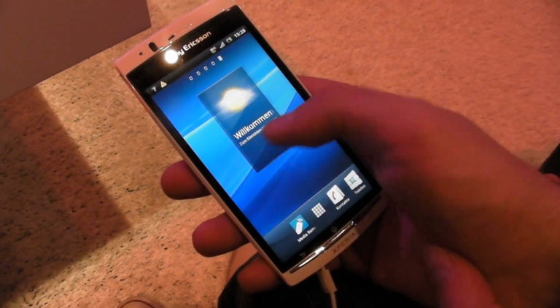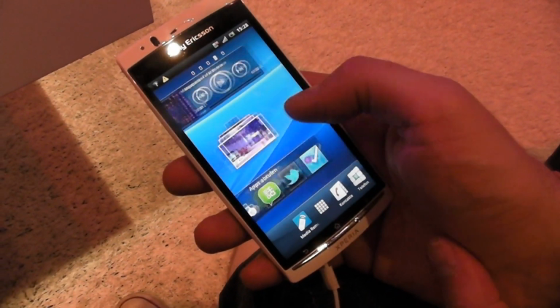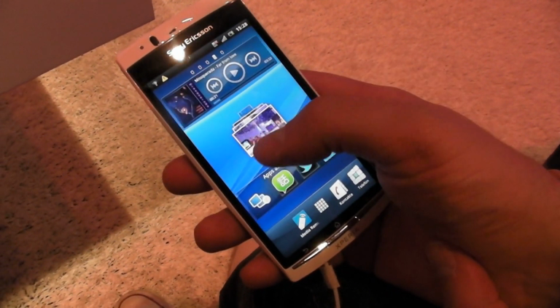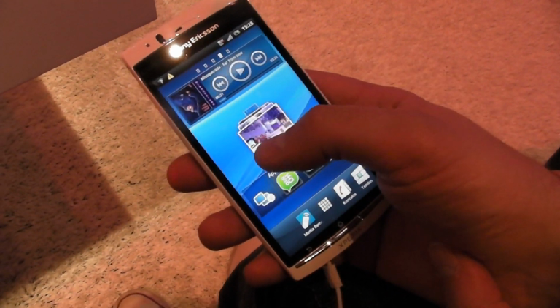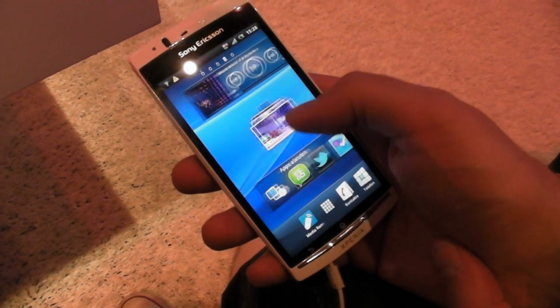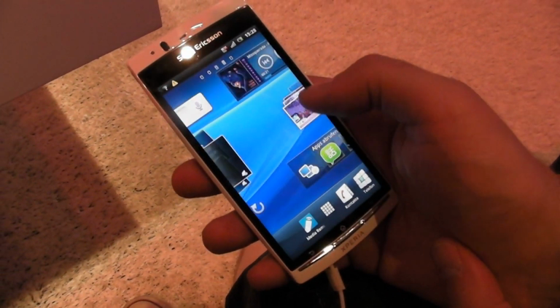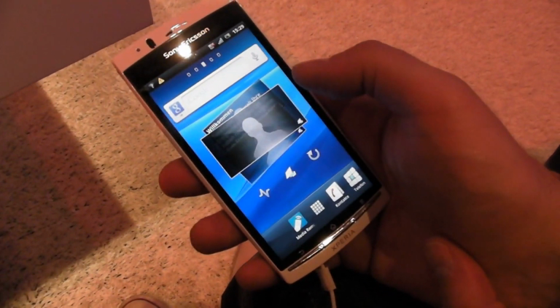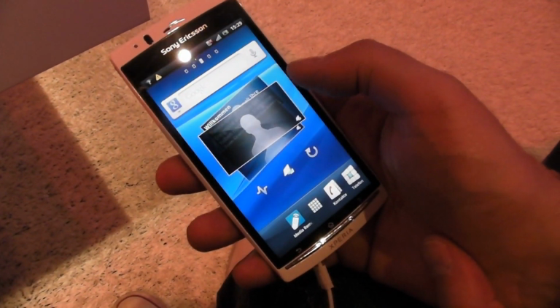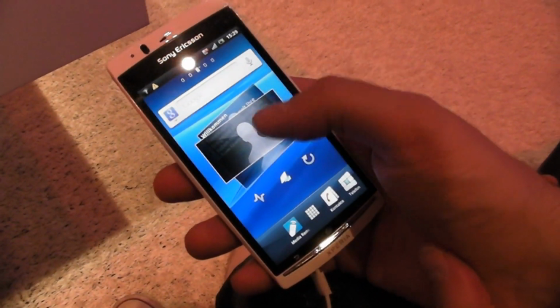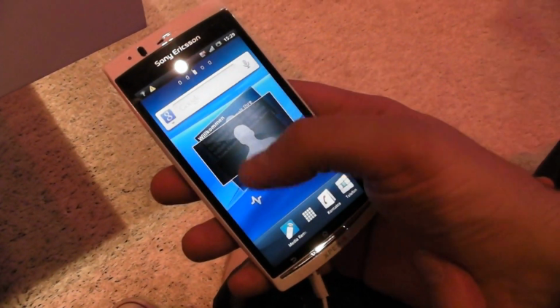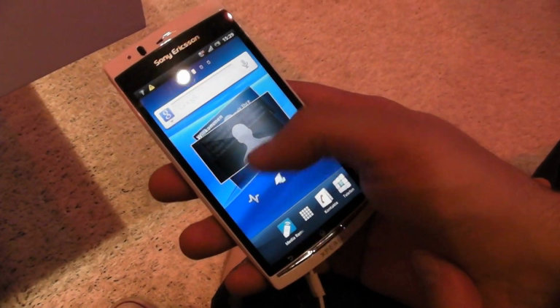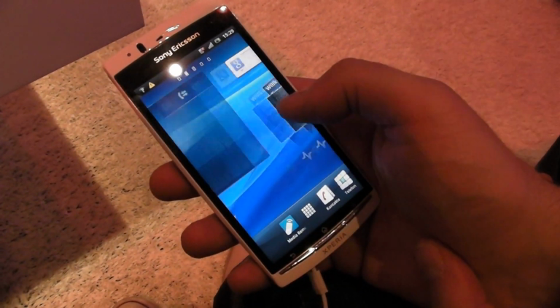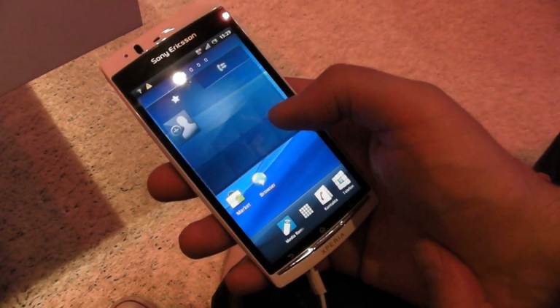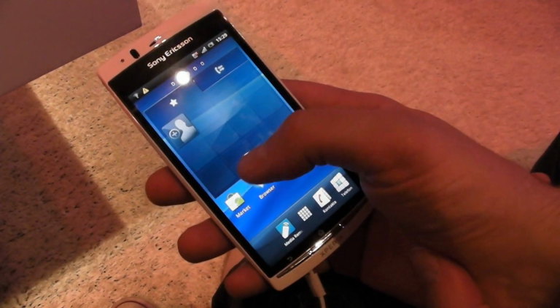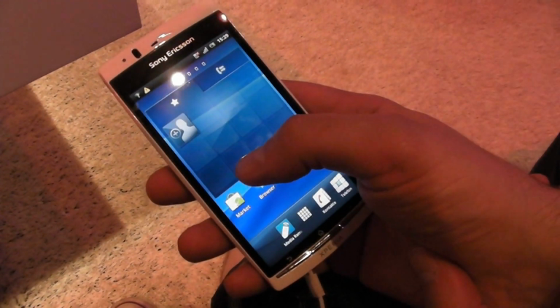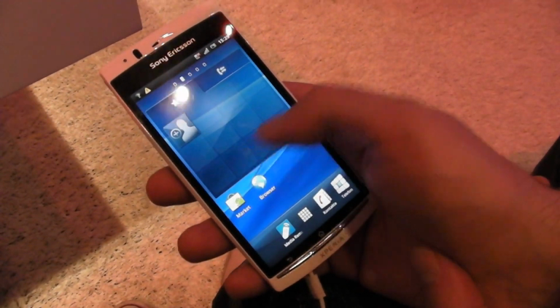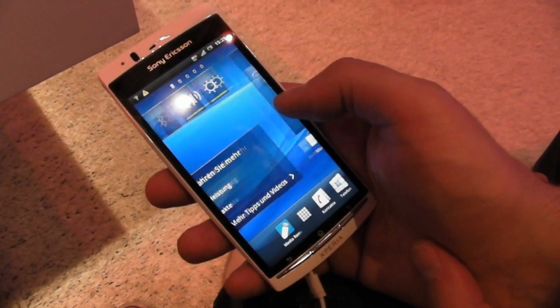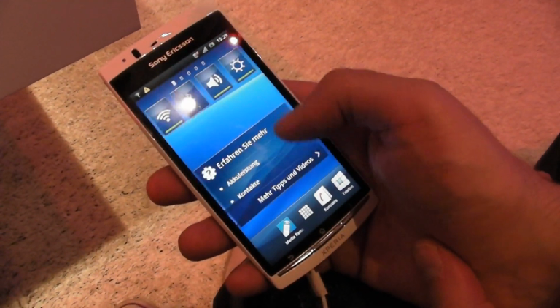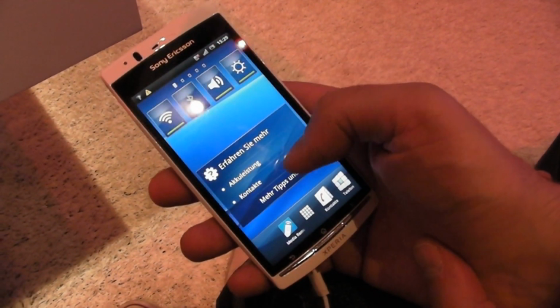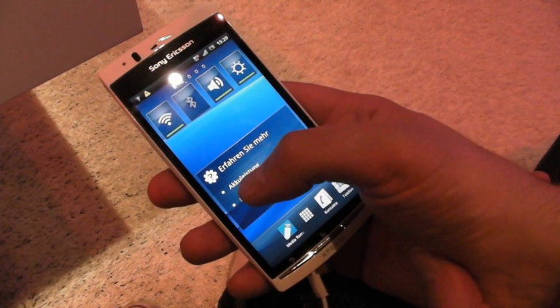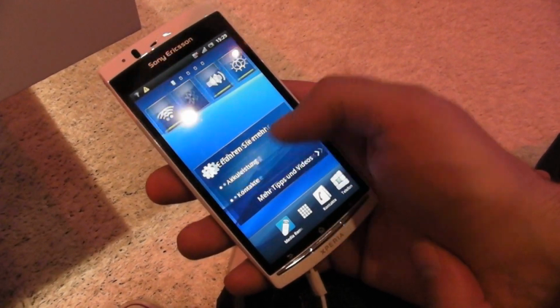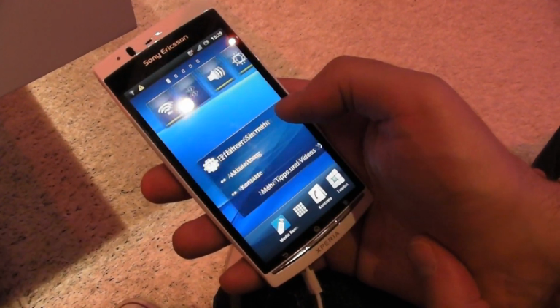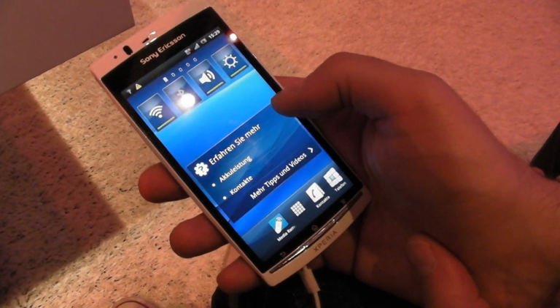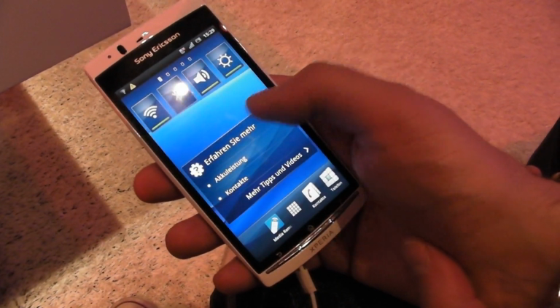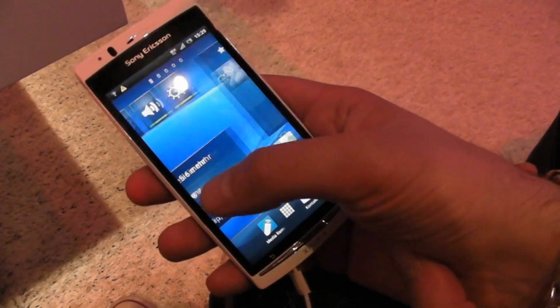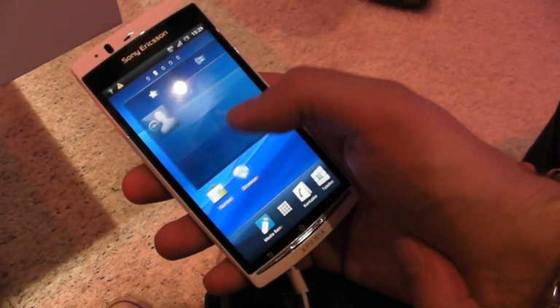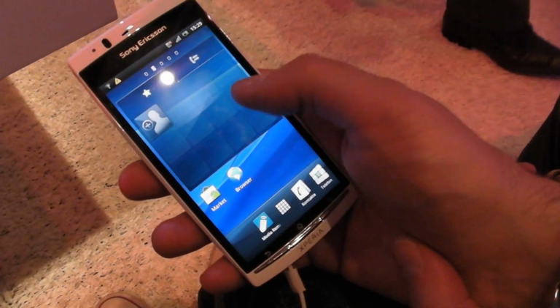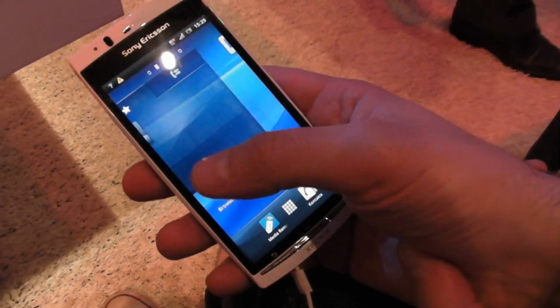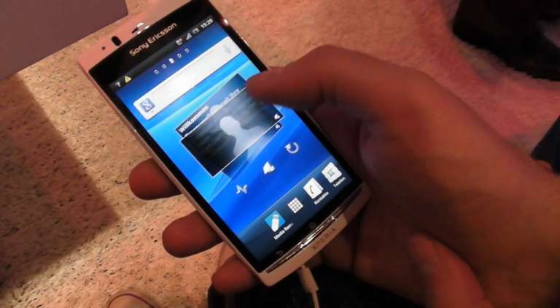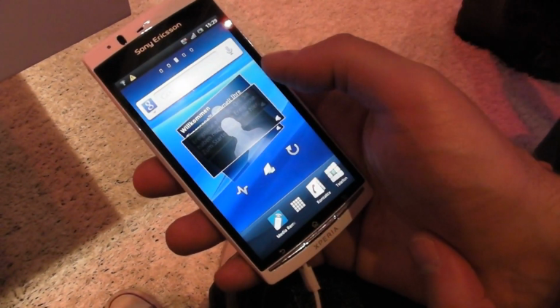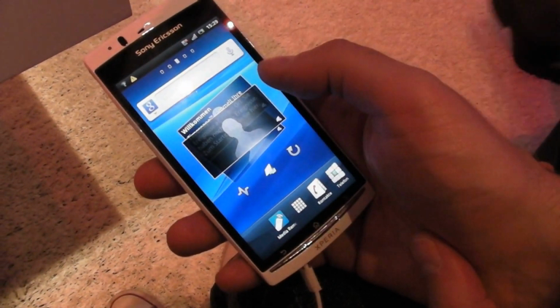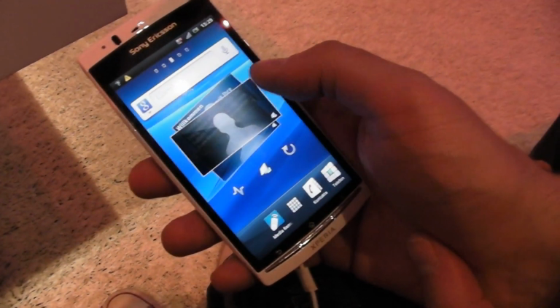This is Joel Lynch for Tech Digest at IFA 2011. We are at the Sony booth and you are looking at the Xperia Arc X.